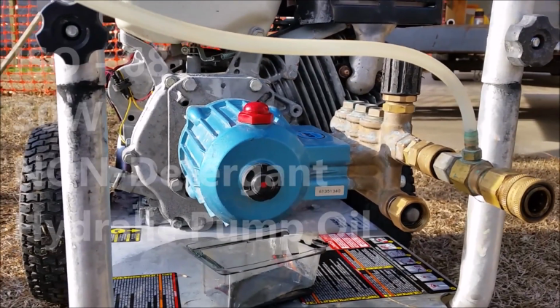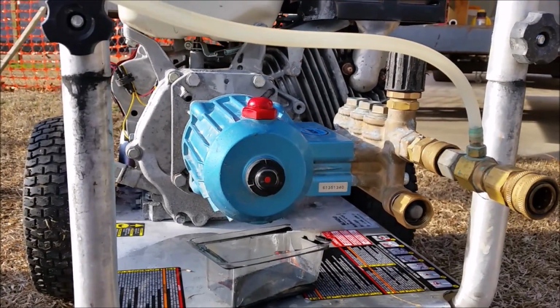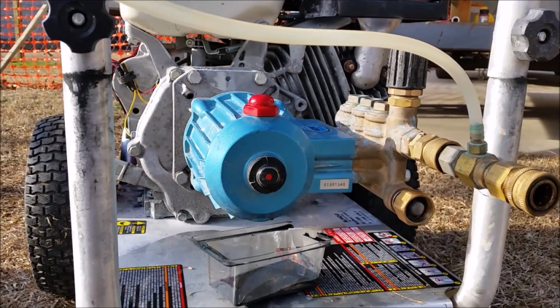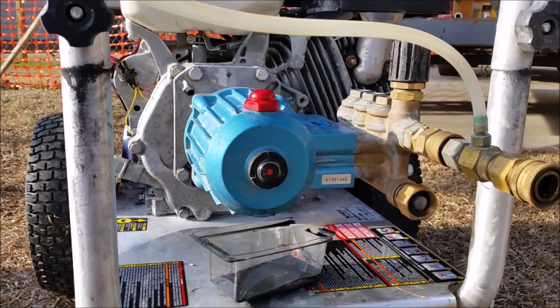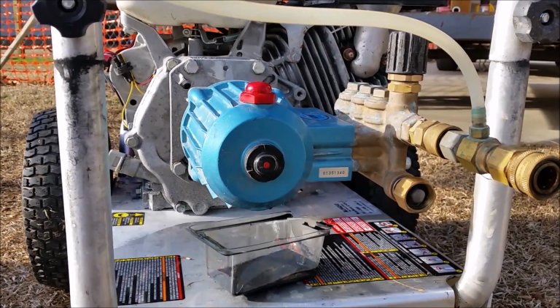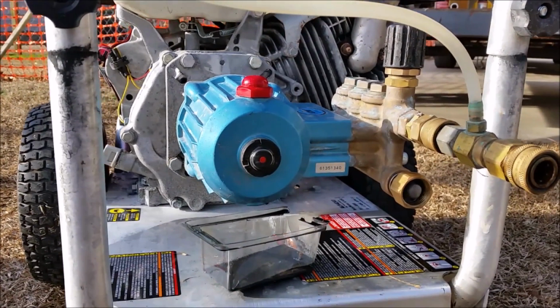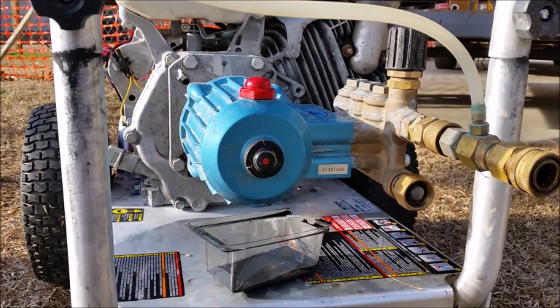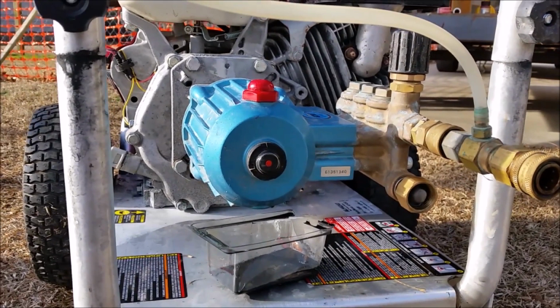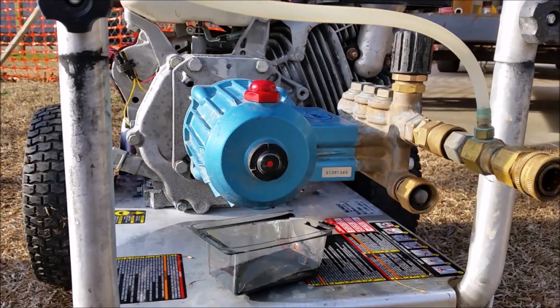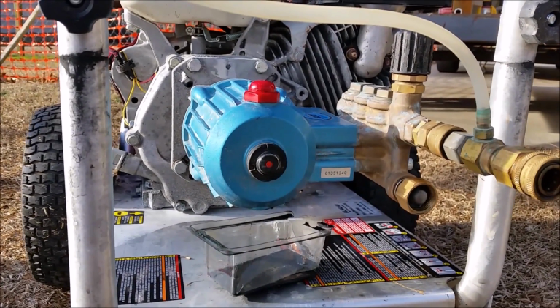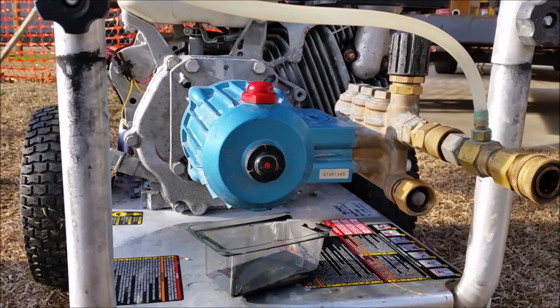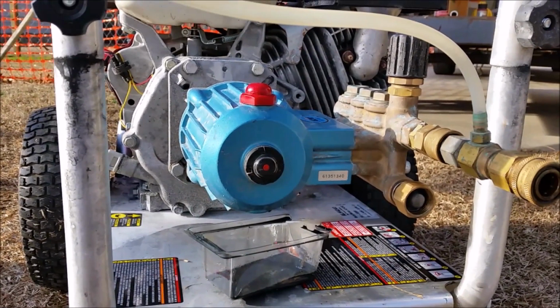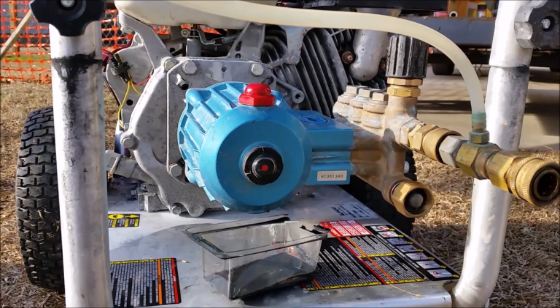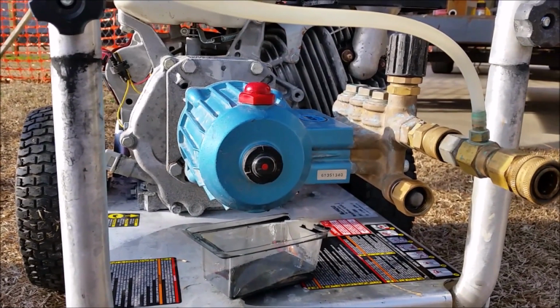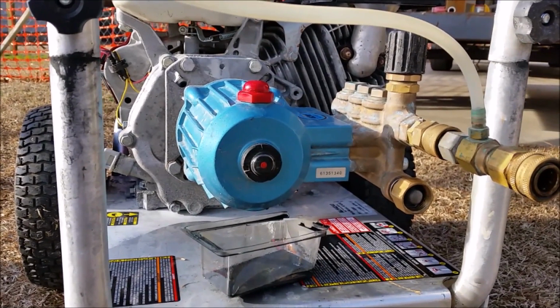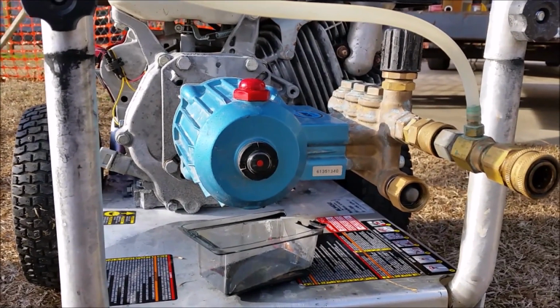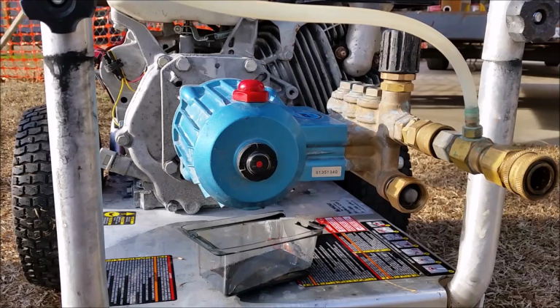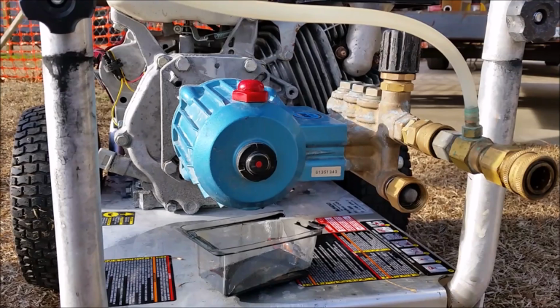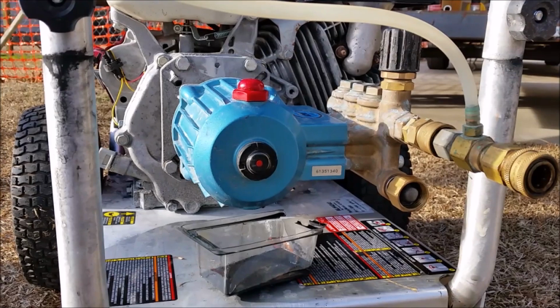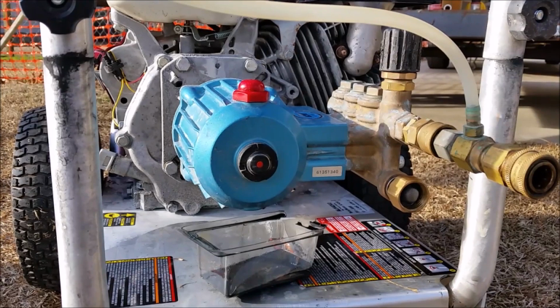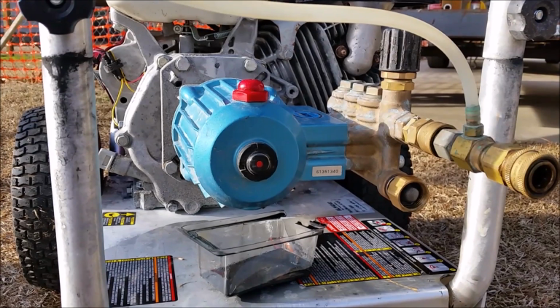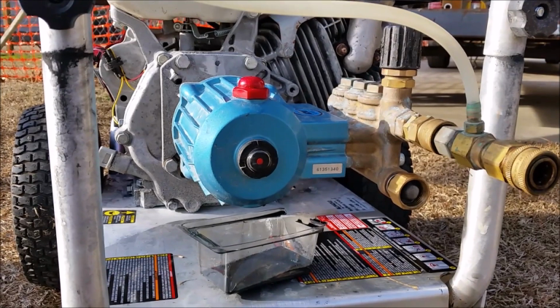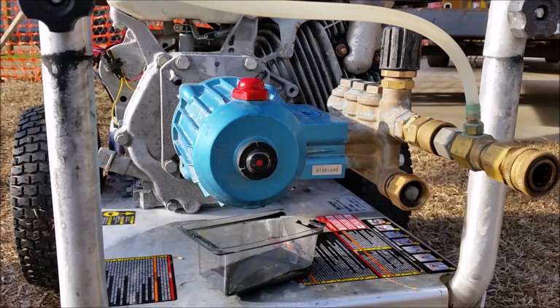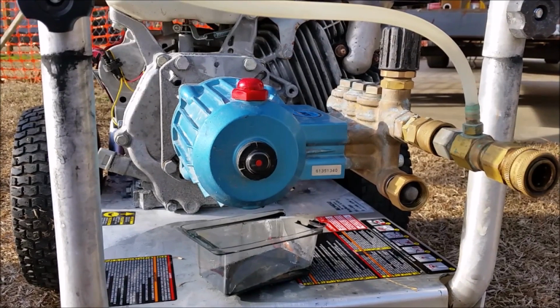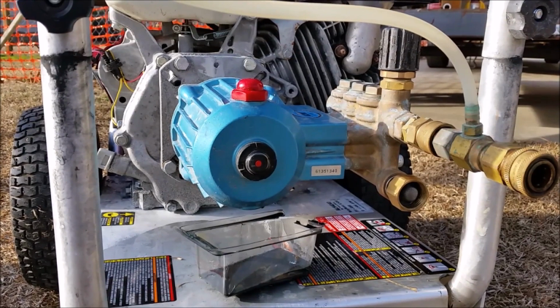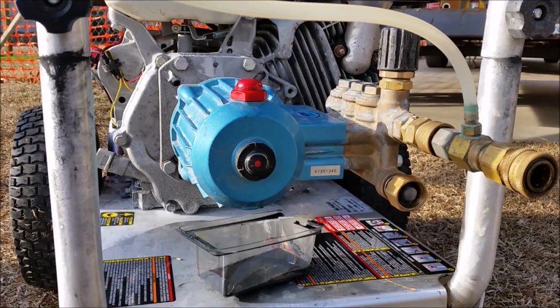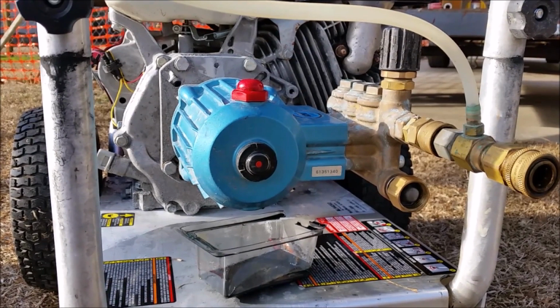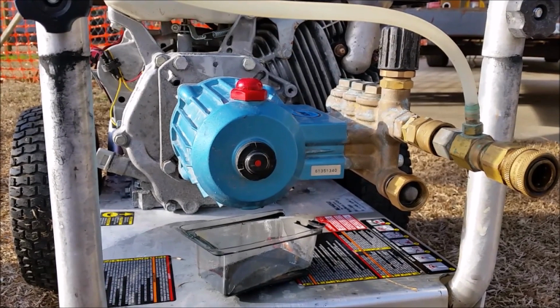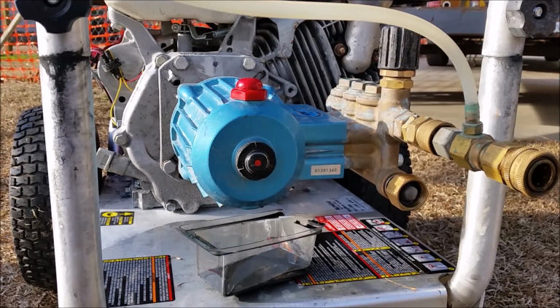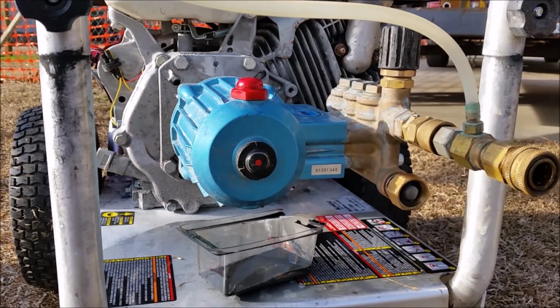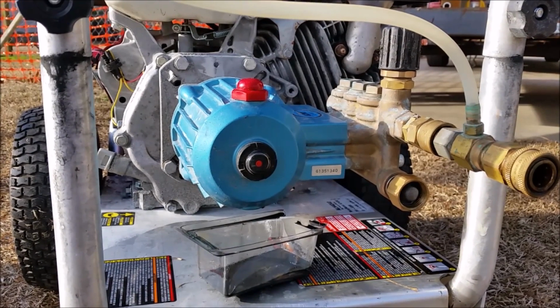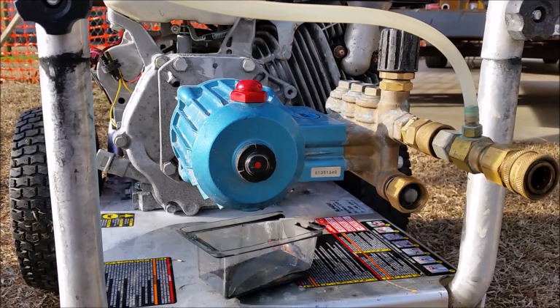CAT pump sells that oil, but if you're going to use an alternative, make sure it fits those specifications.